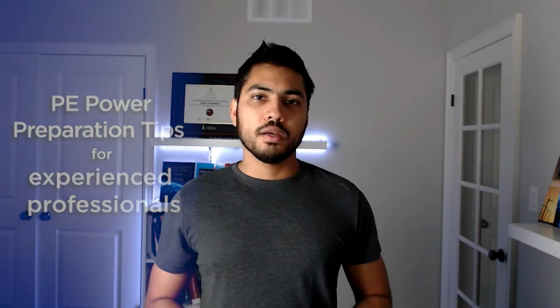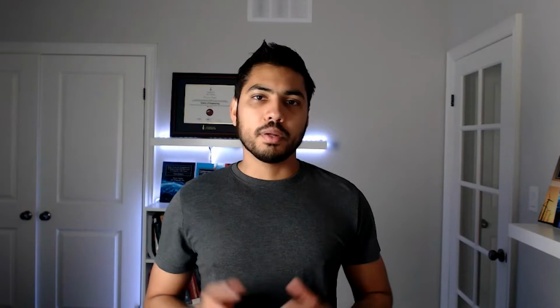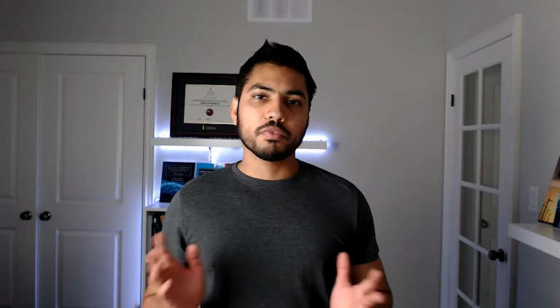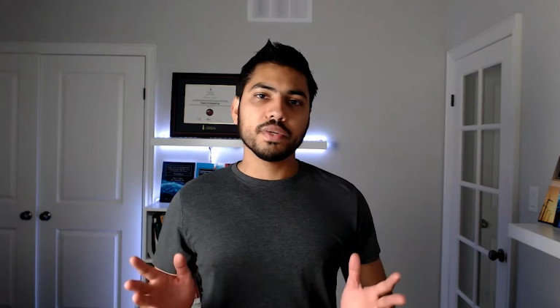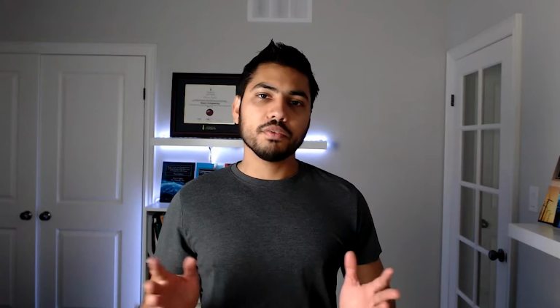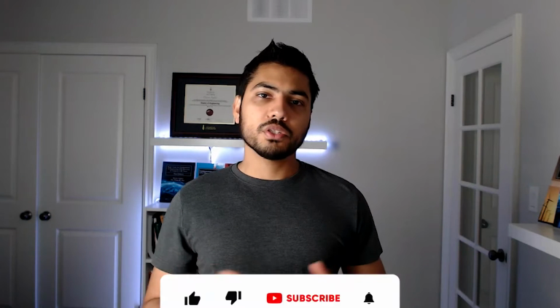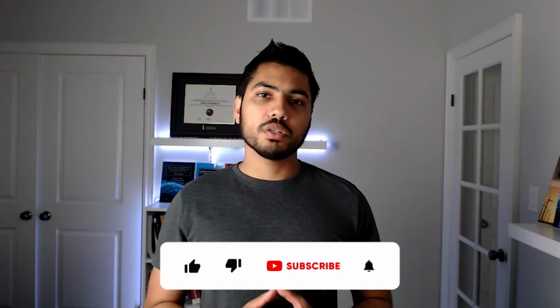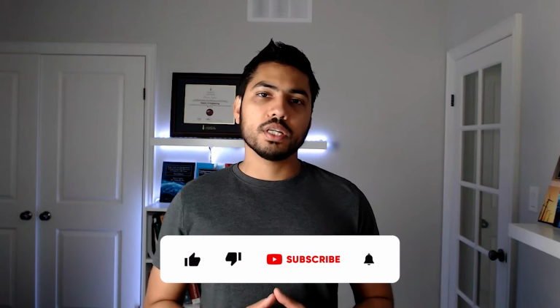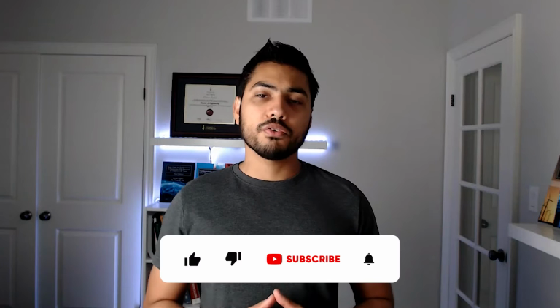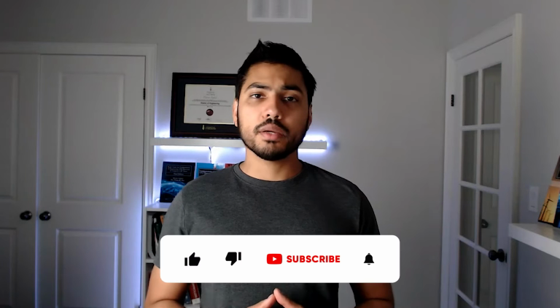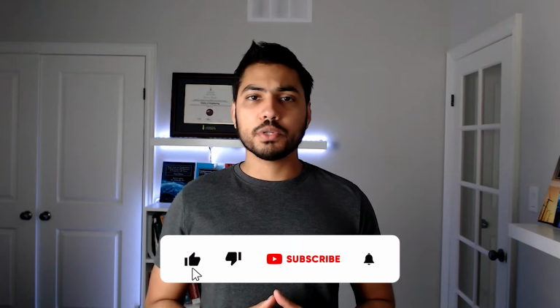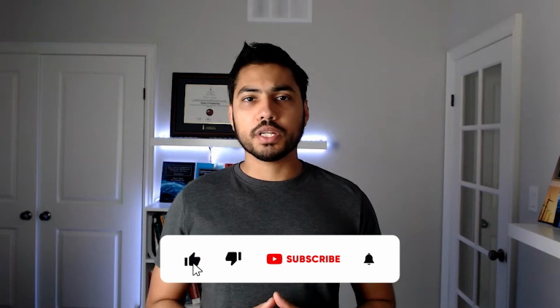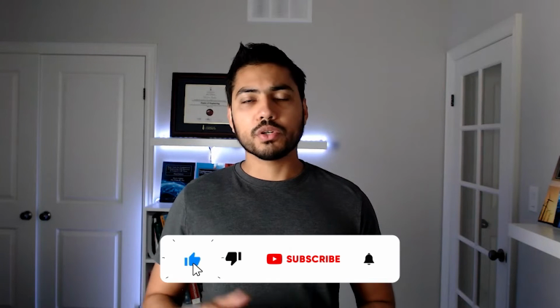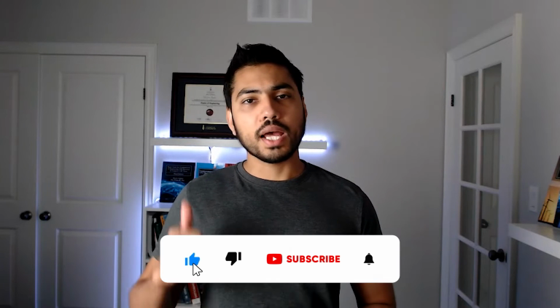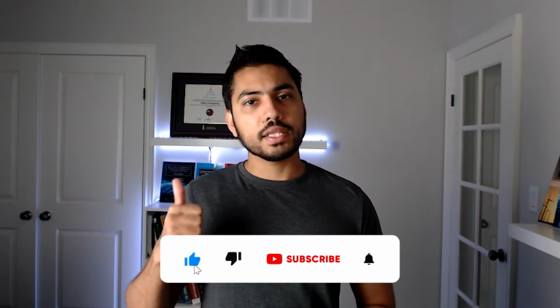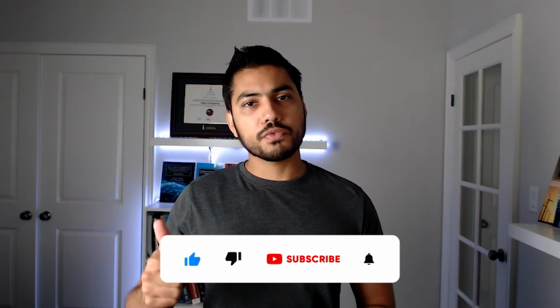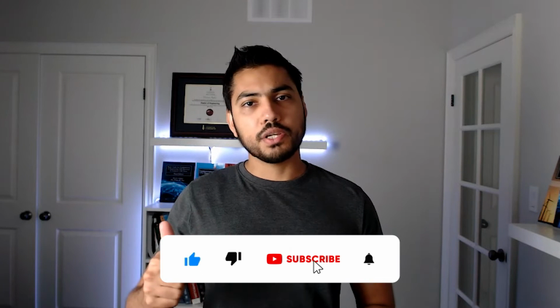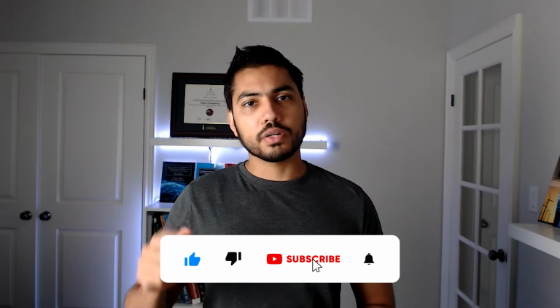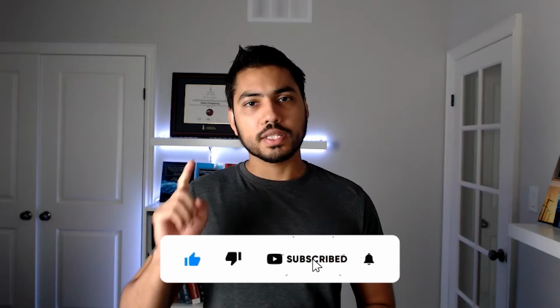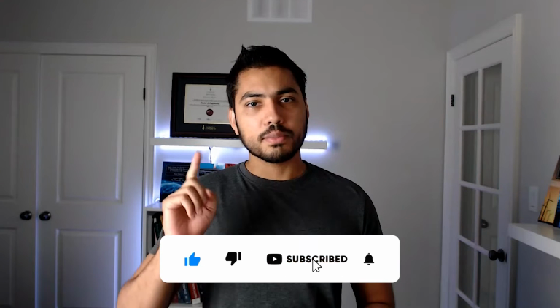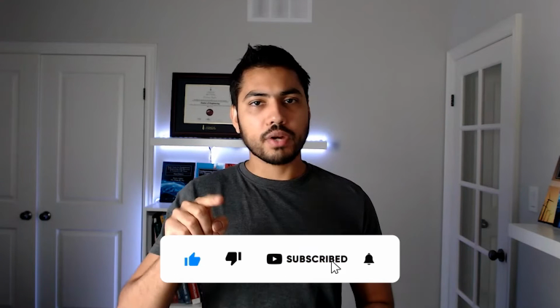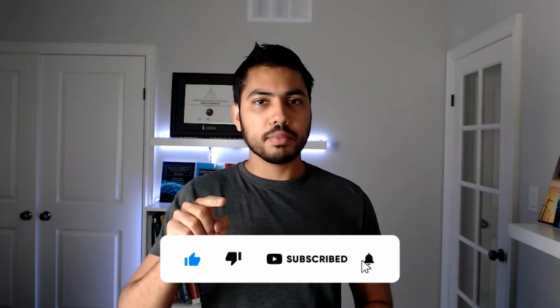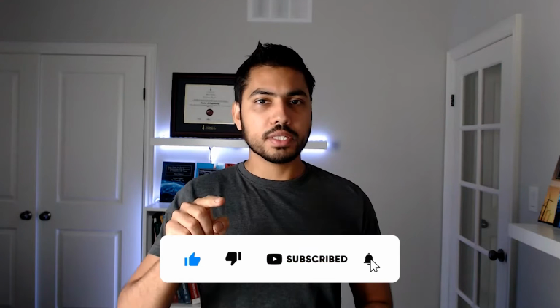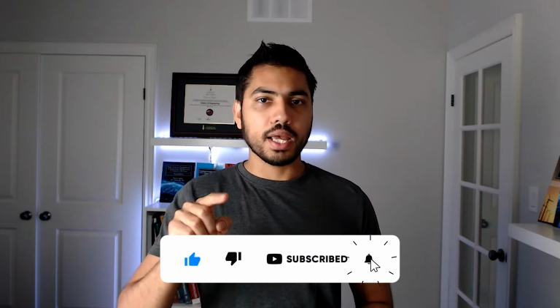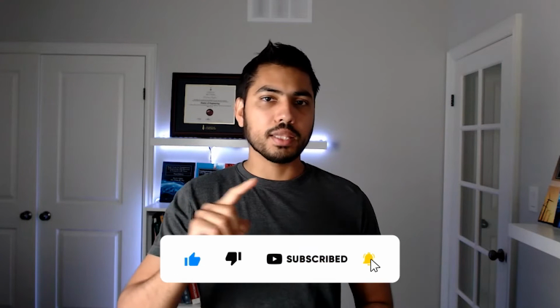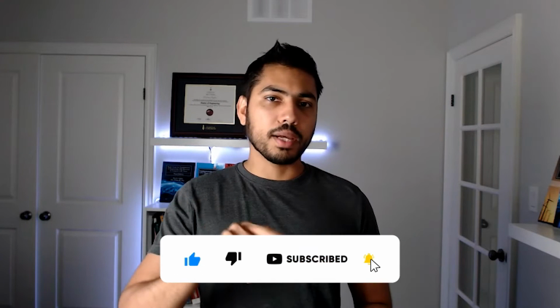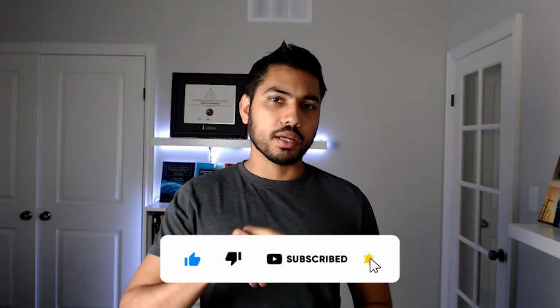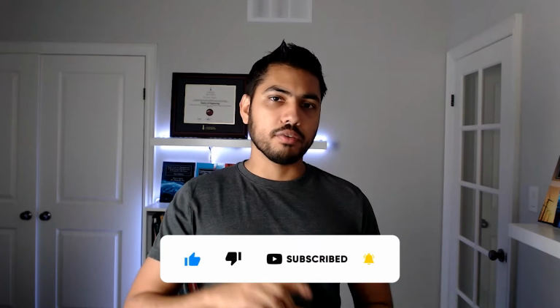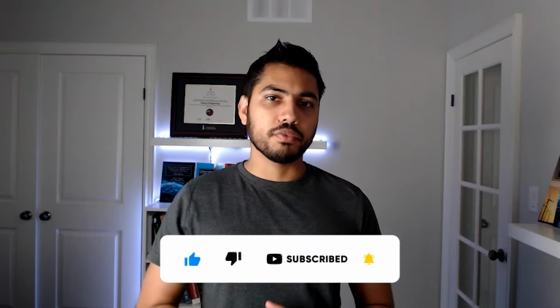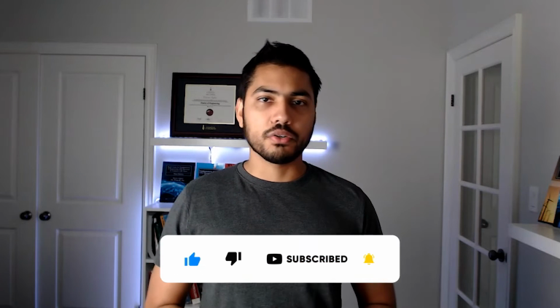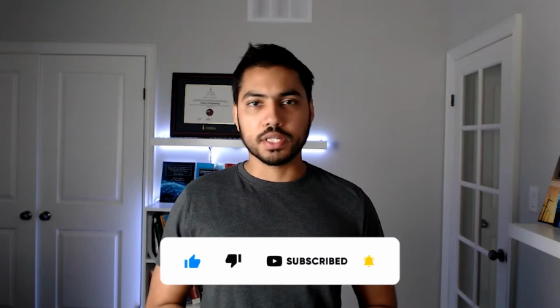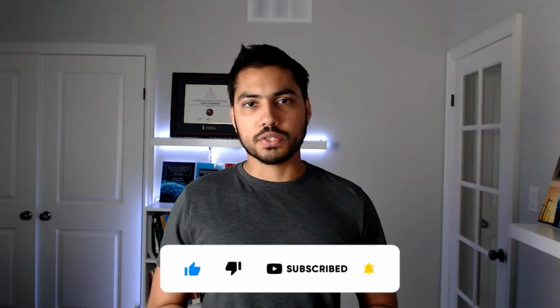But before we dive into the content, I would really appreciate if you could like this video, click the subscribe button and the bell icon if you have not already done so.